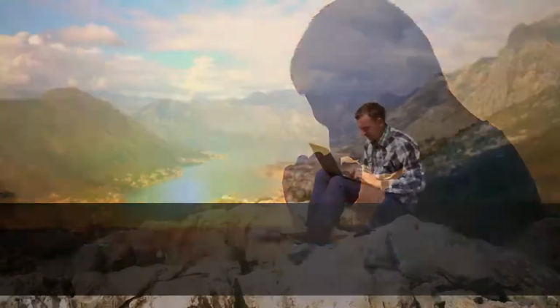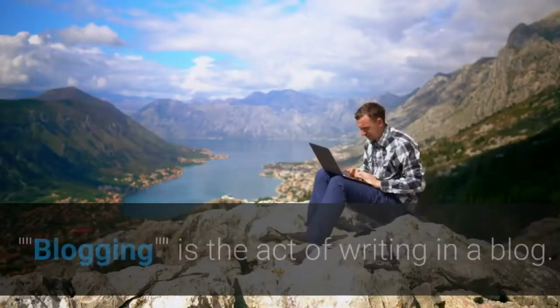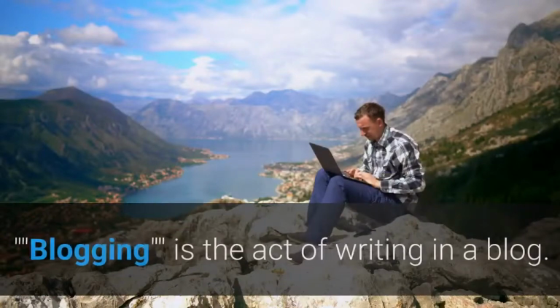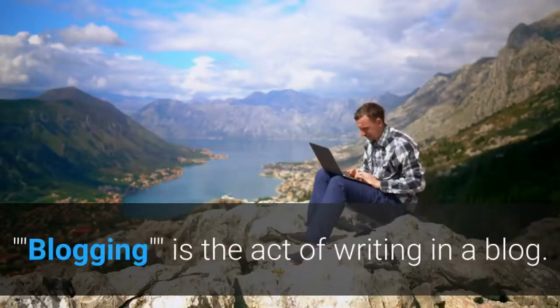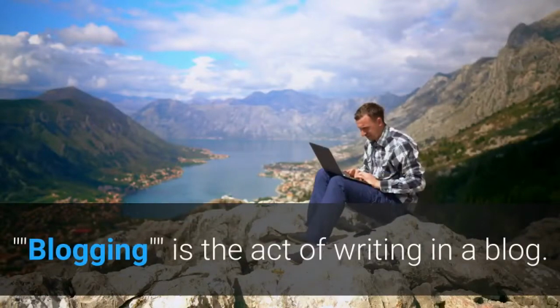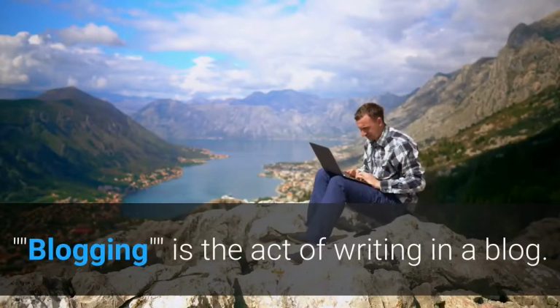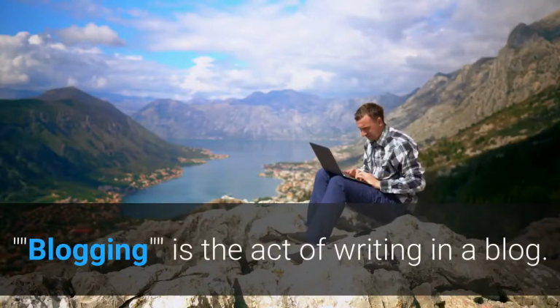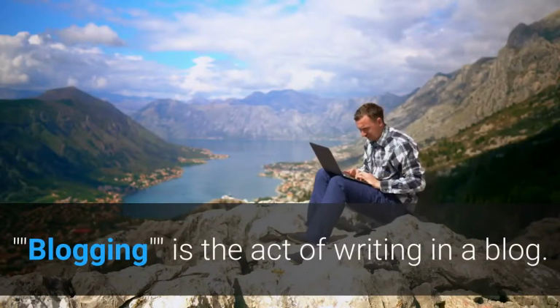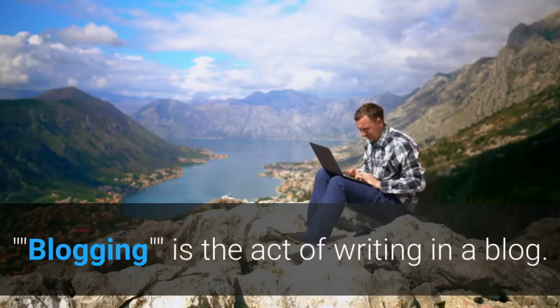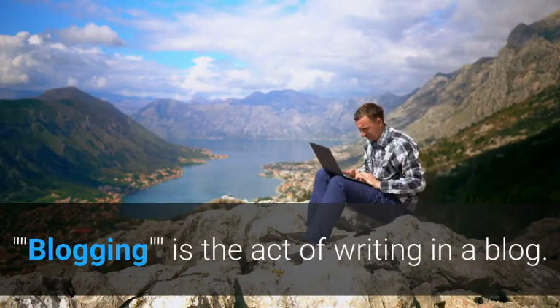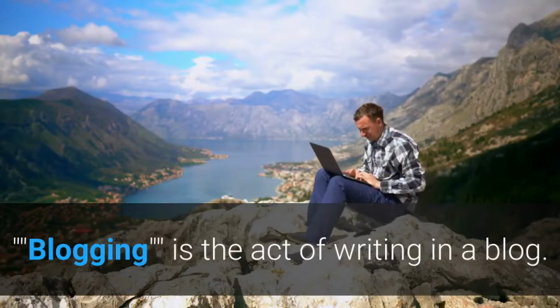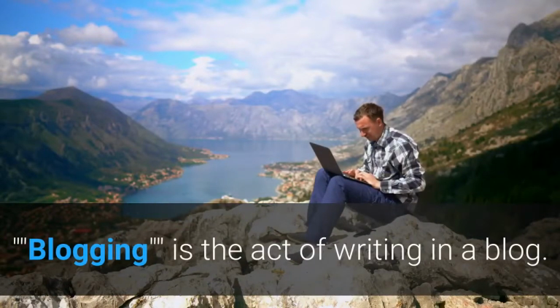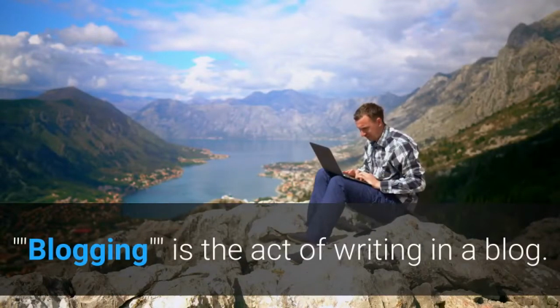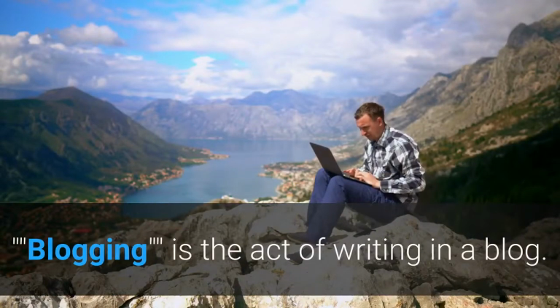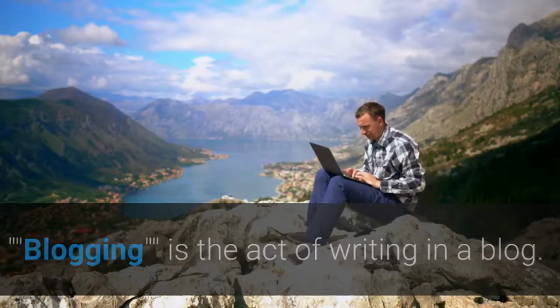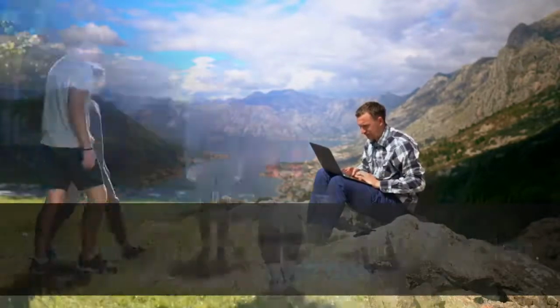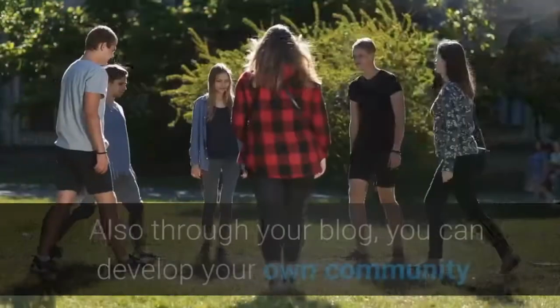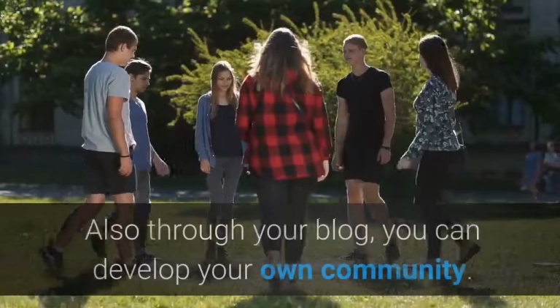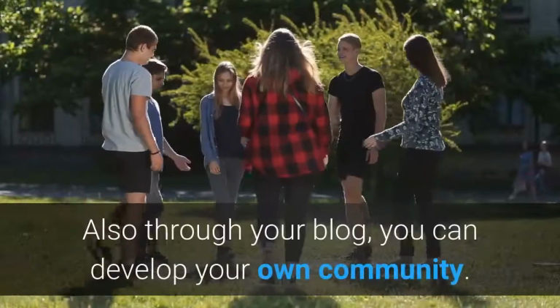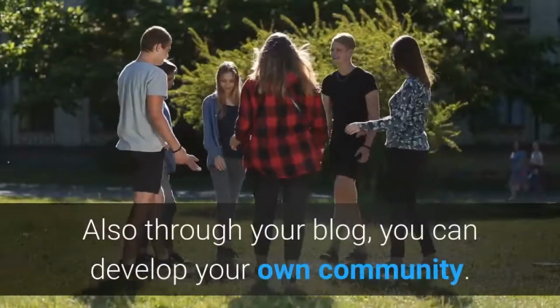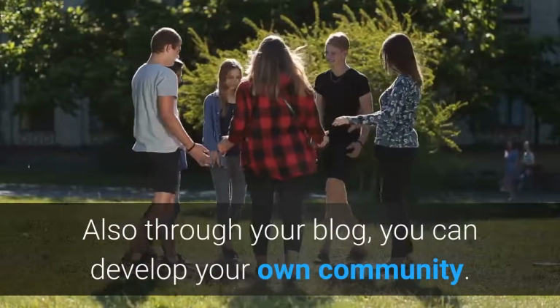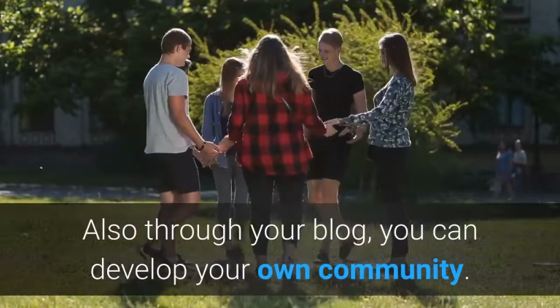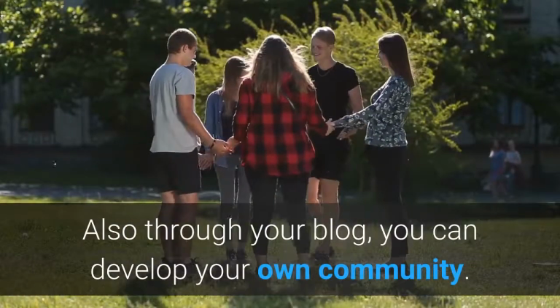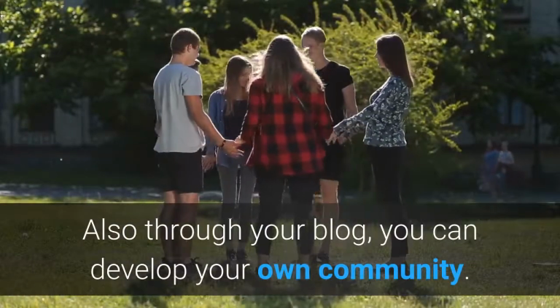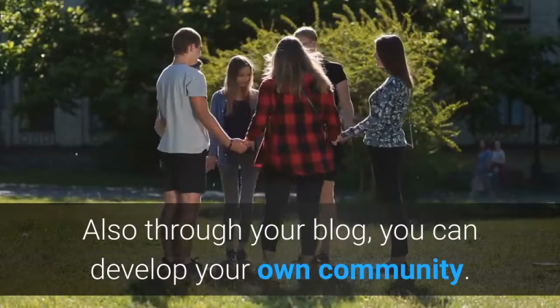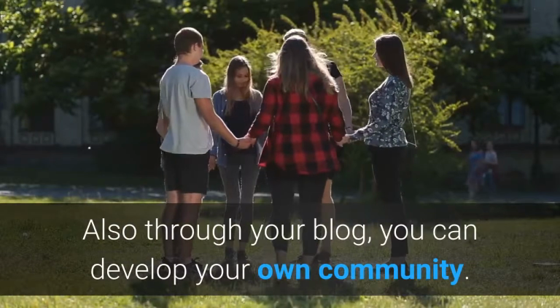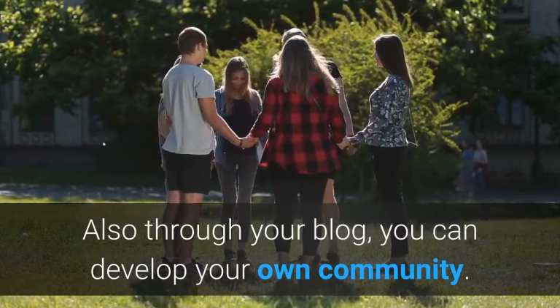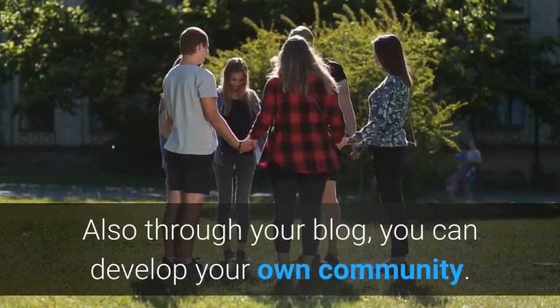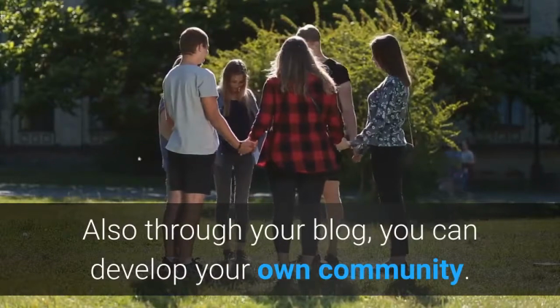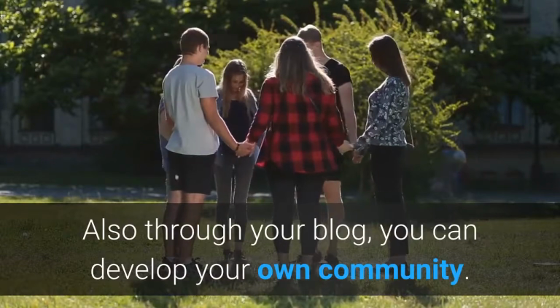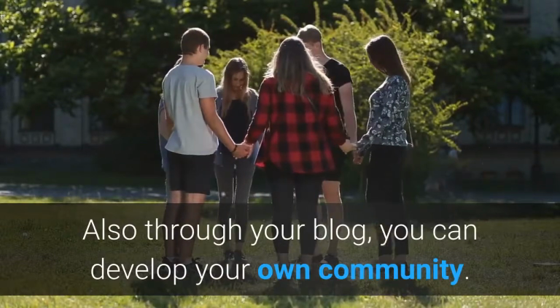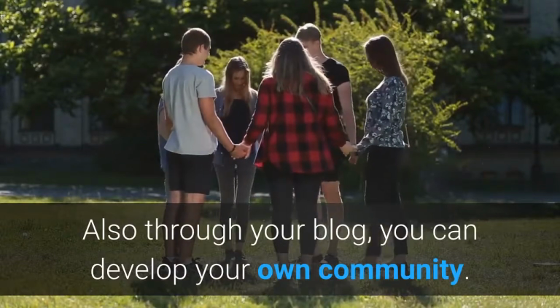Blogging is the act of writing in a blog. Also, through your blog, you can develop your own community.